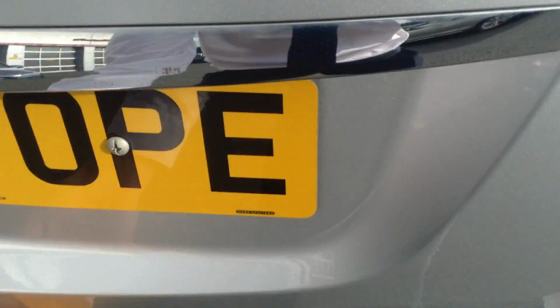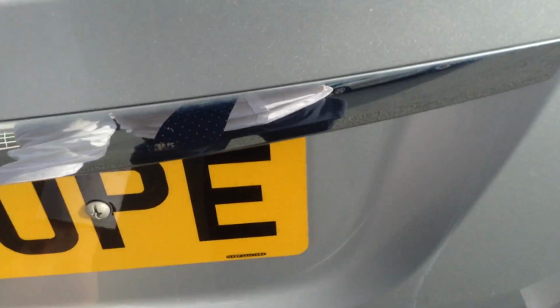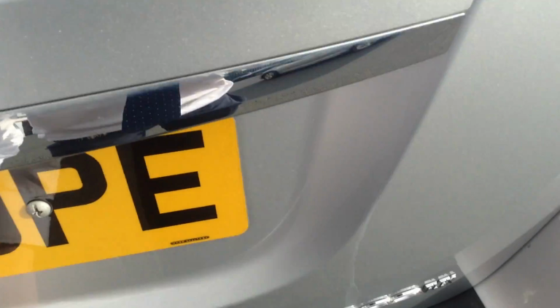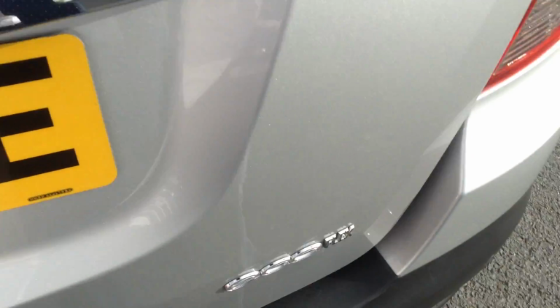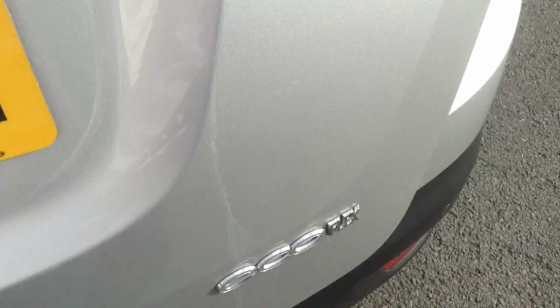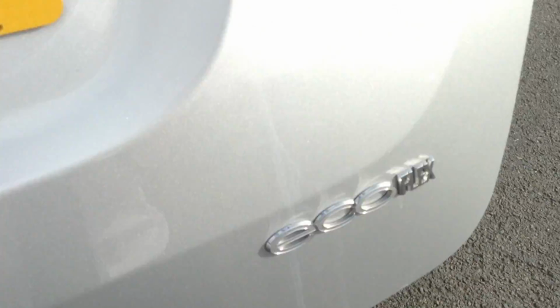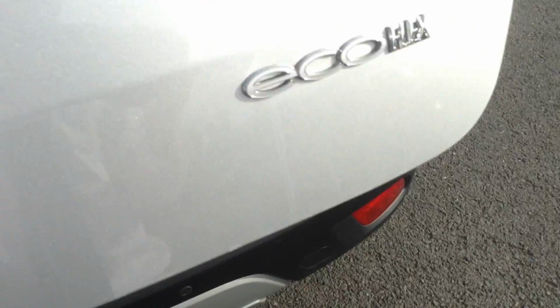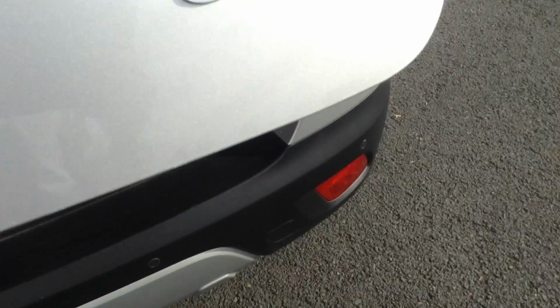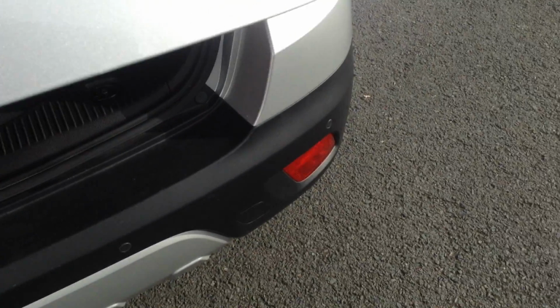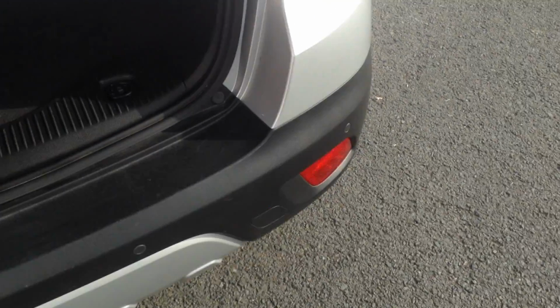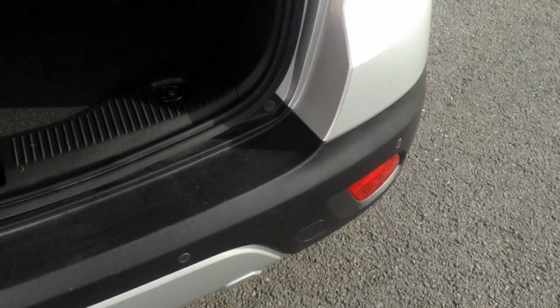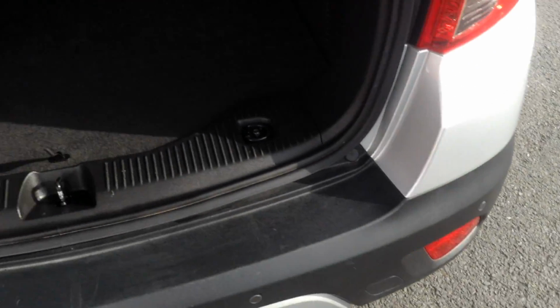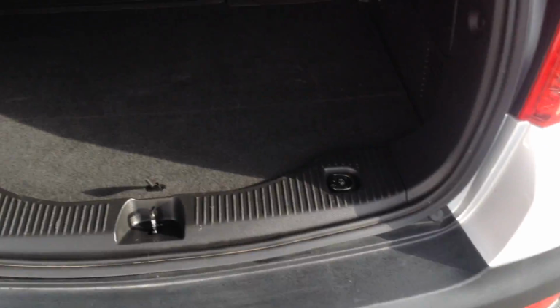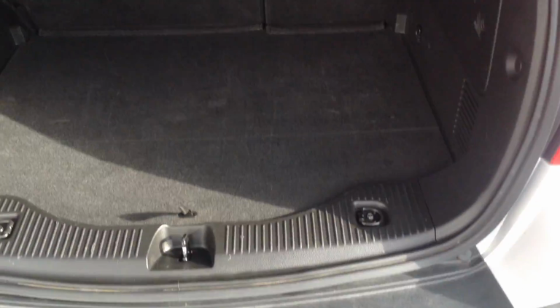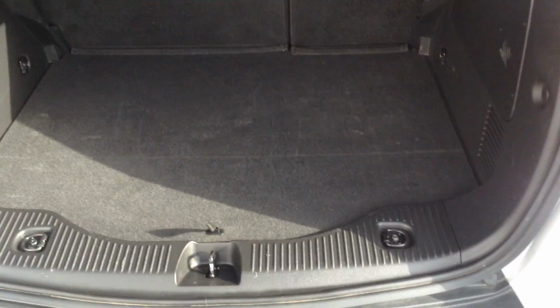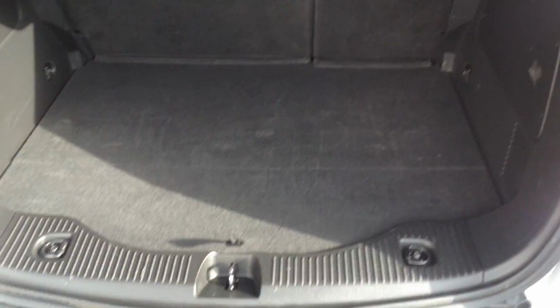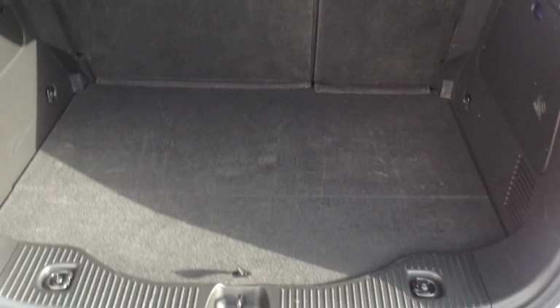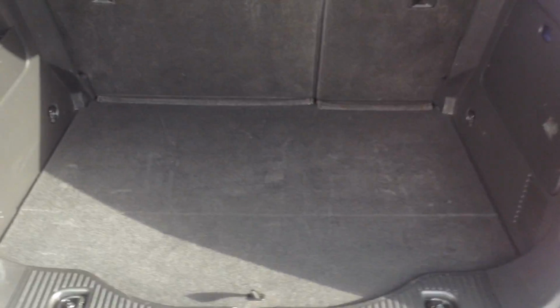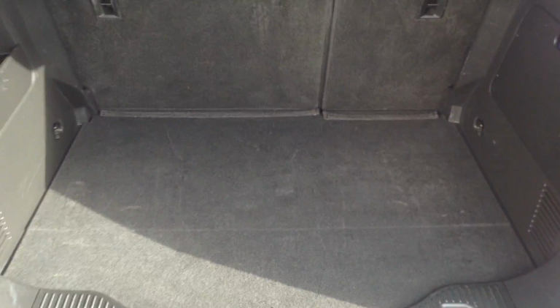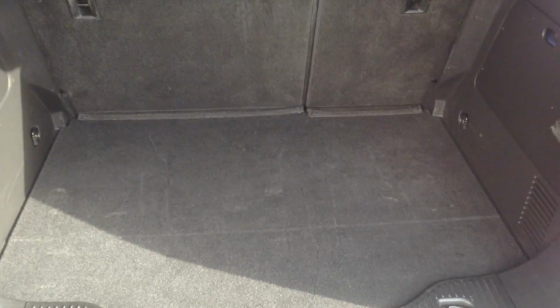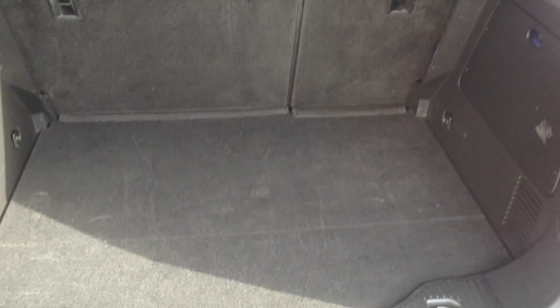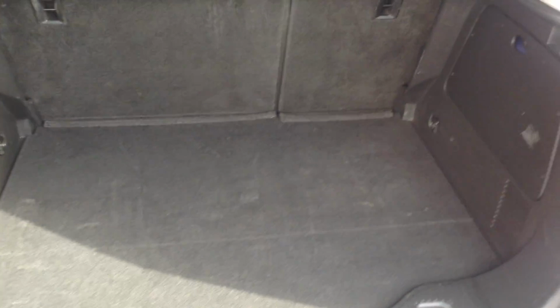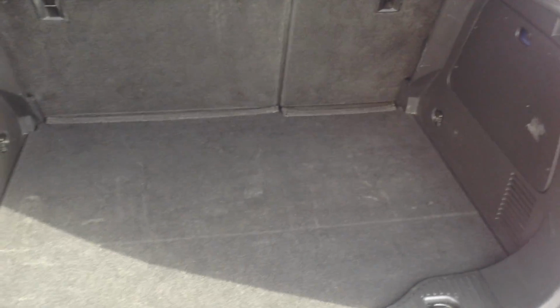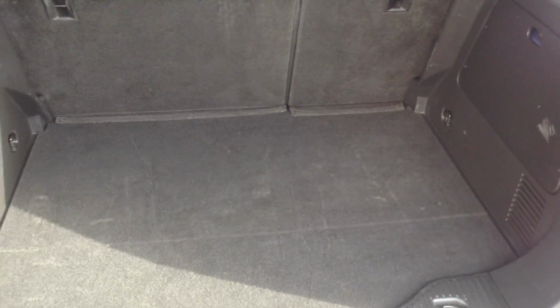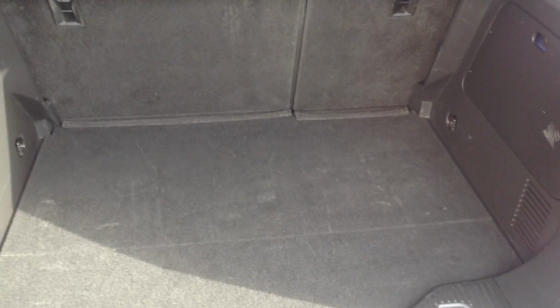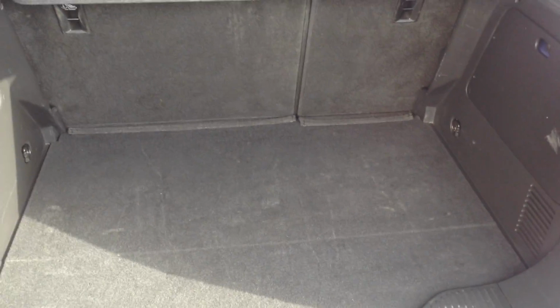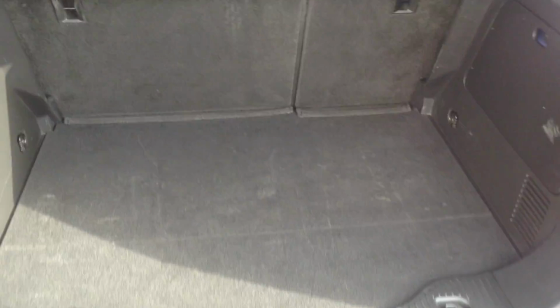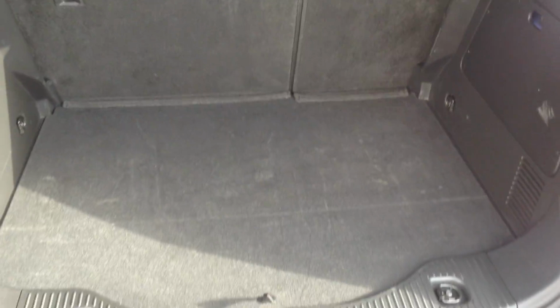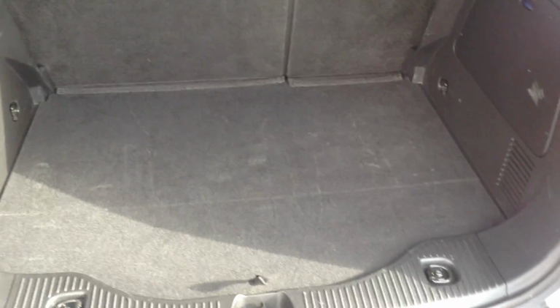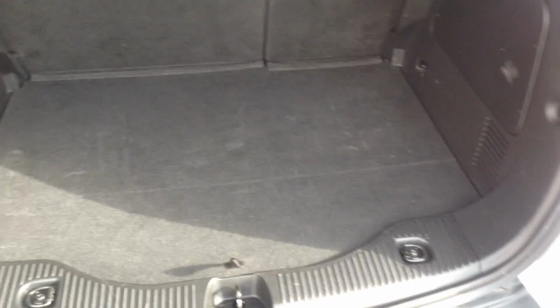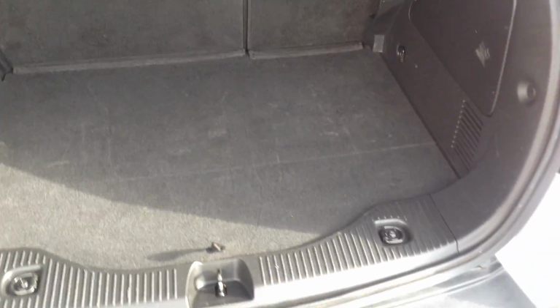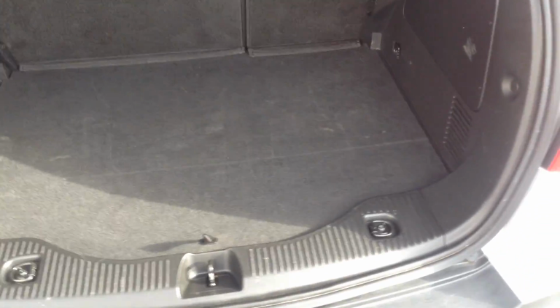Straight into the back here — very spacious boot. You've also got 60-40 split folding rear seats there as well.